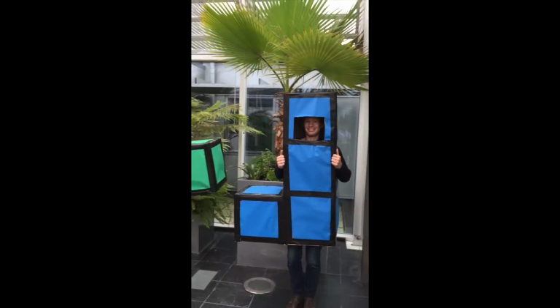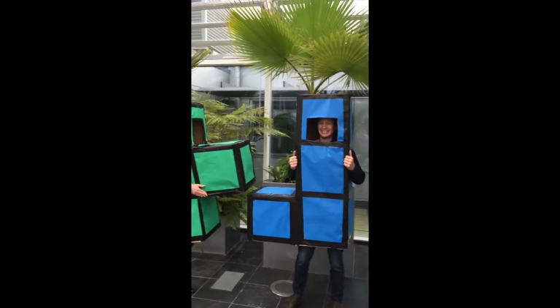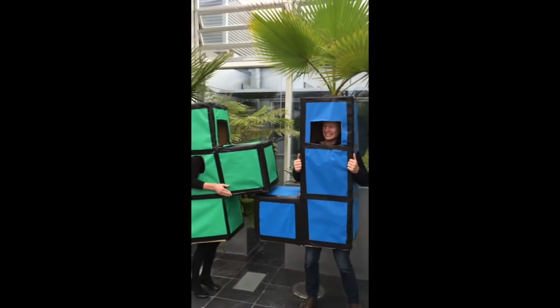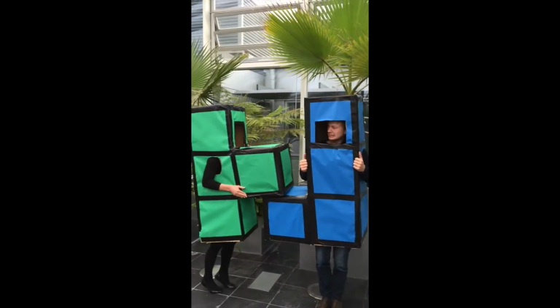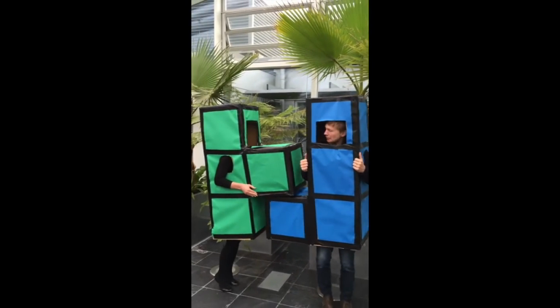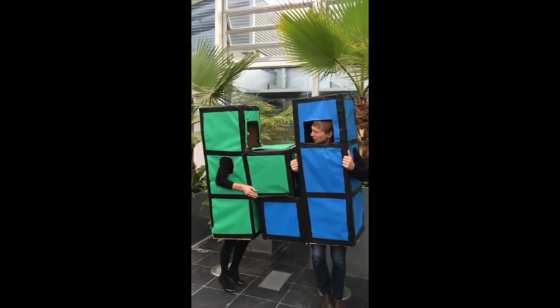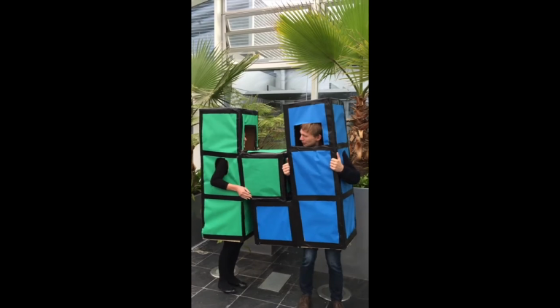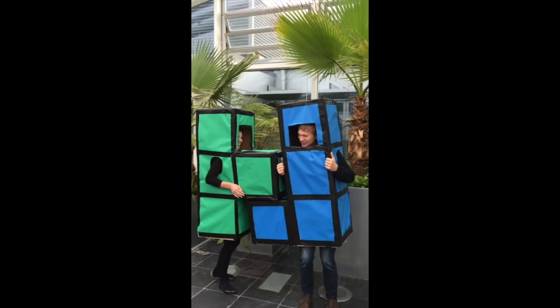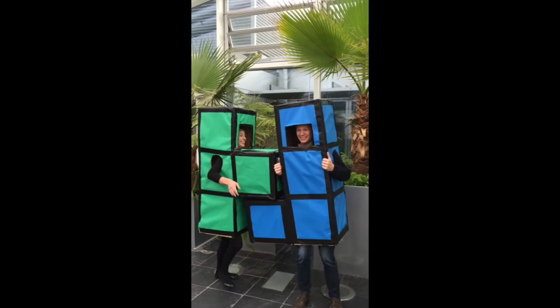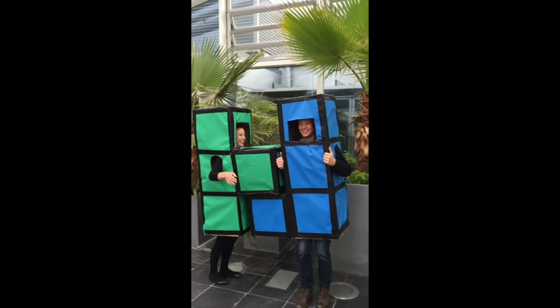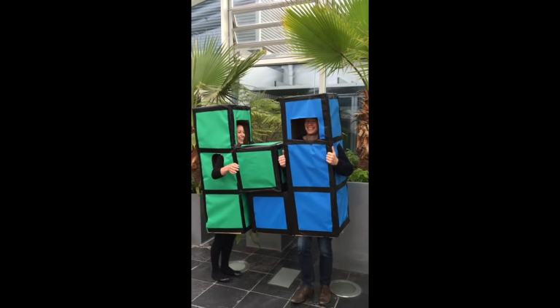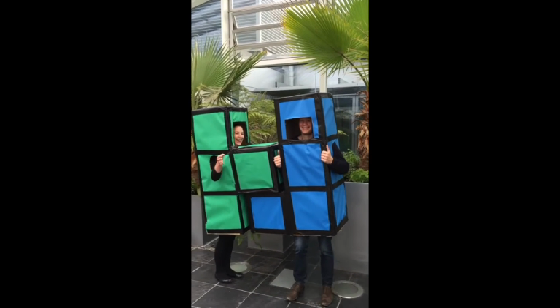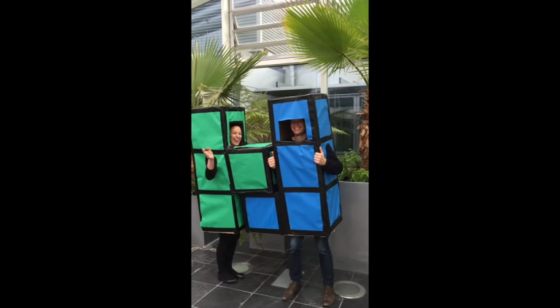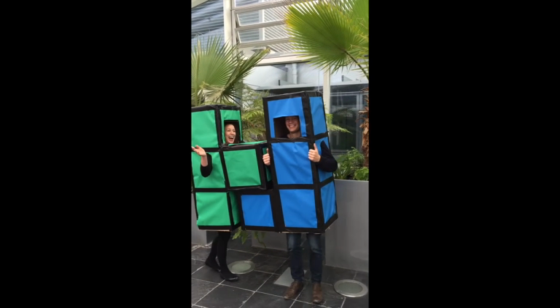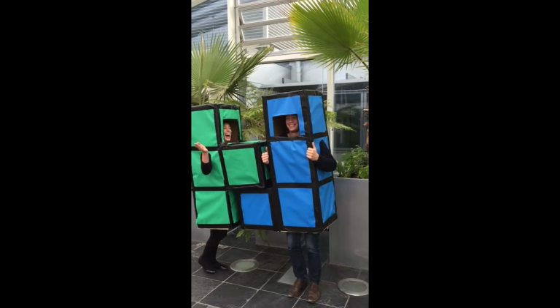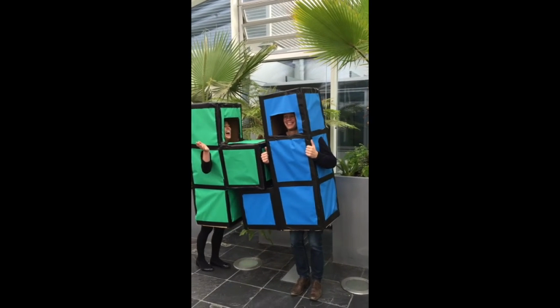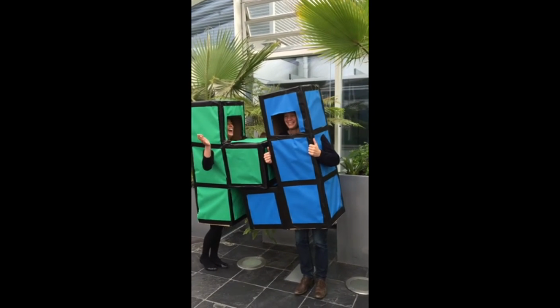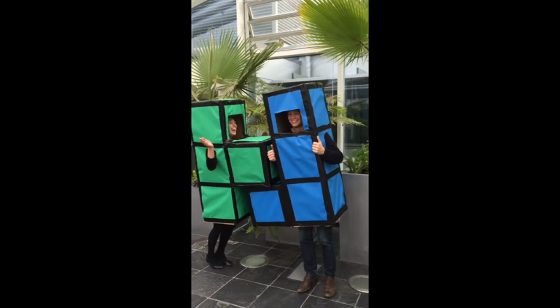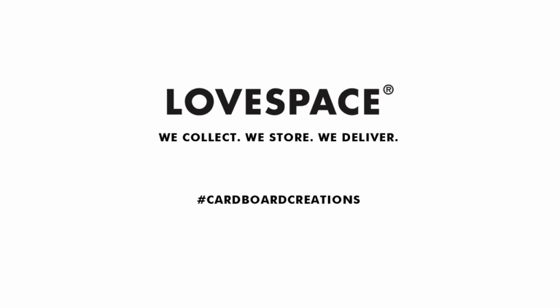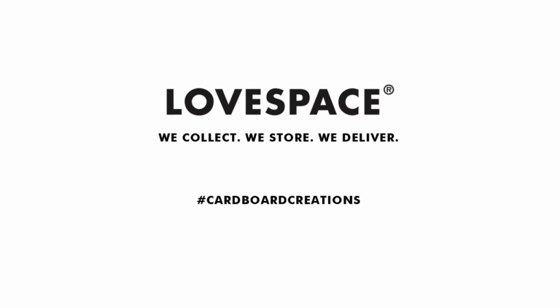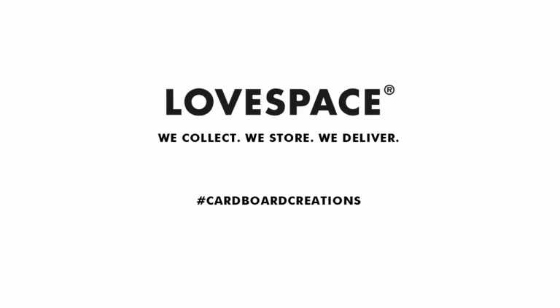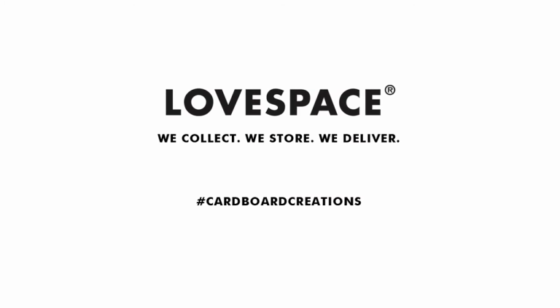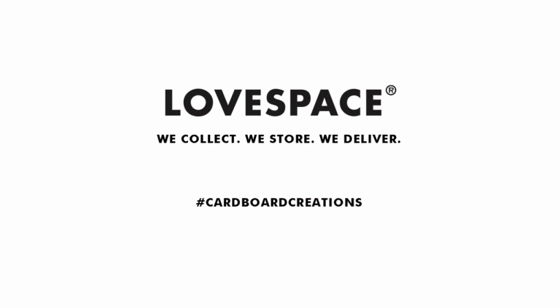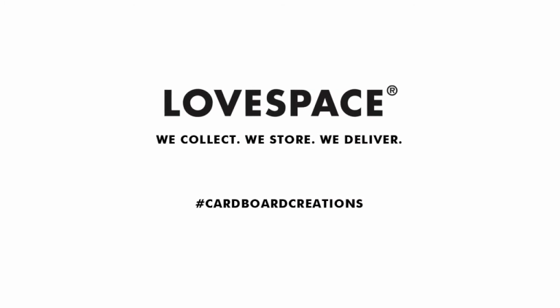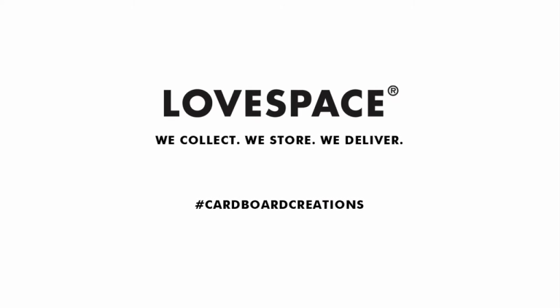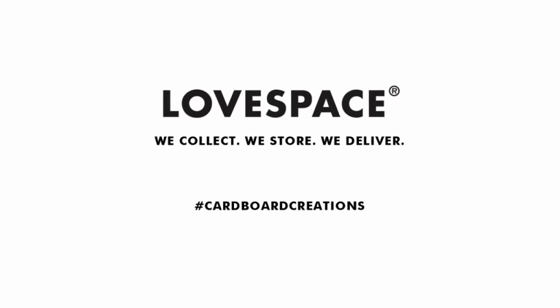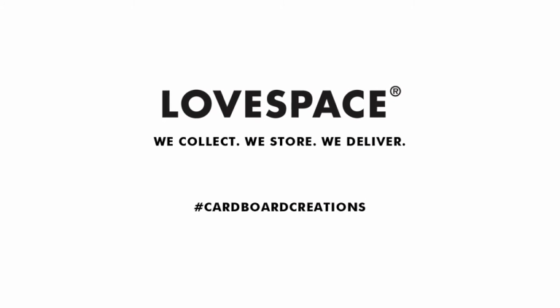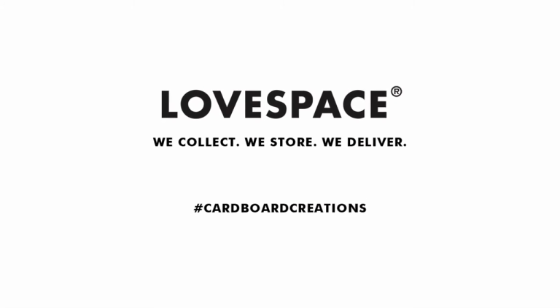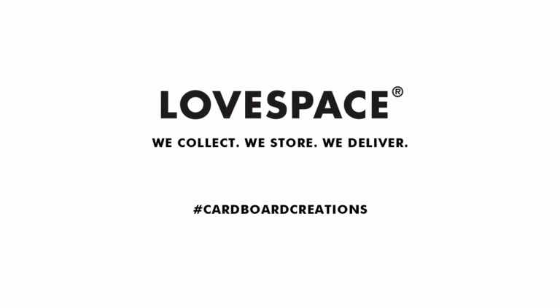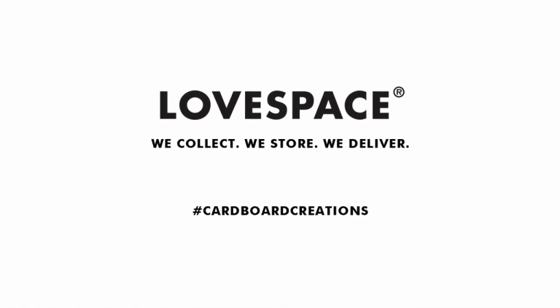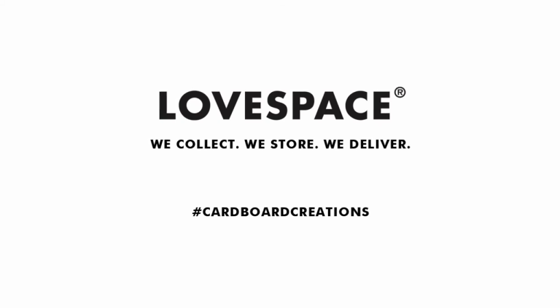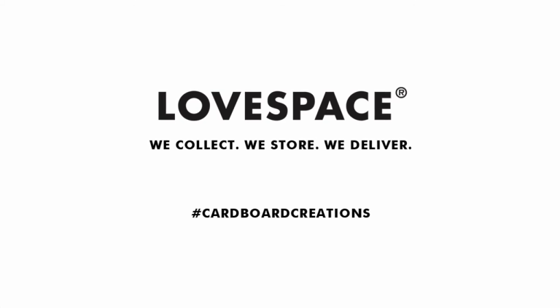If you fancy making your own costume you can find full instructions on our blog lovespace.co.uk, or if you're on YouTube, in the description below.